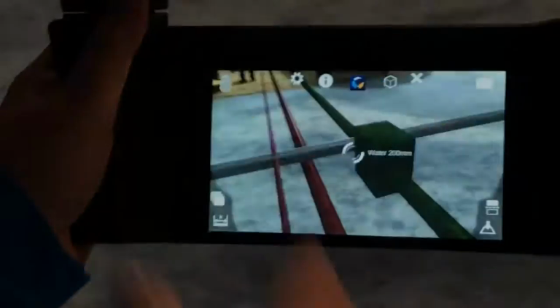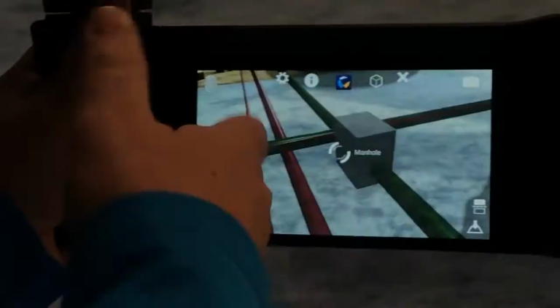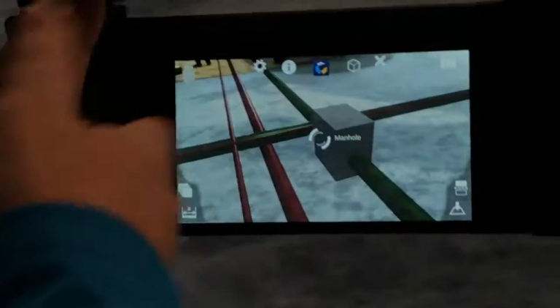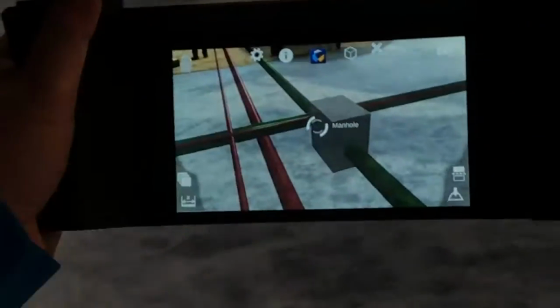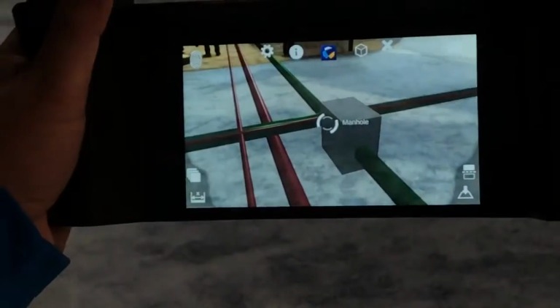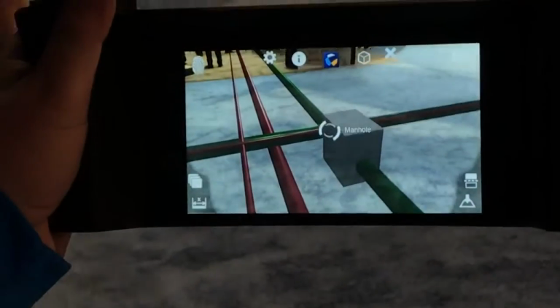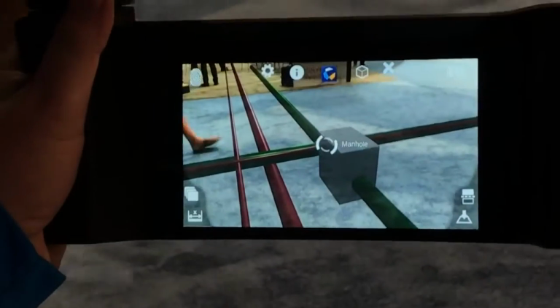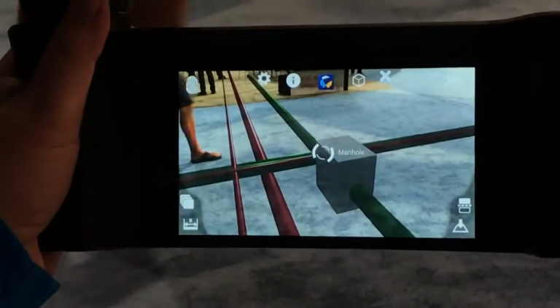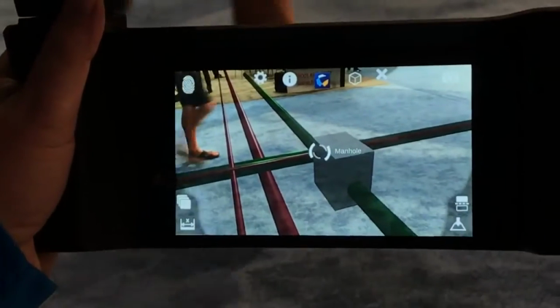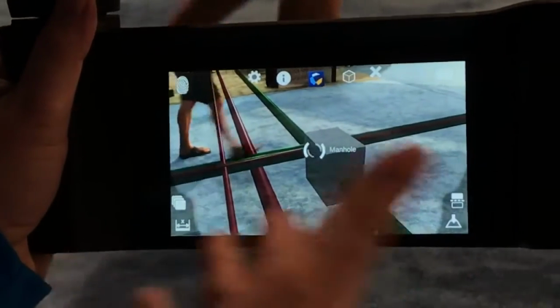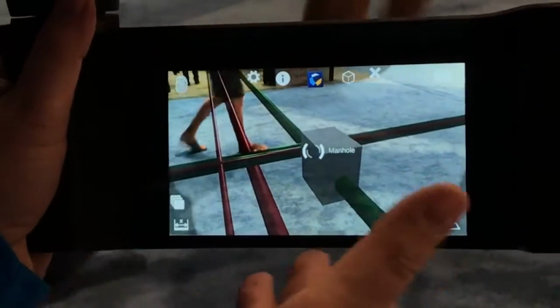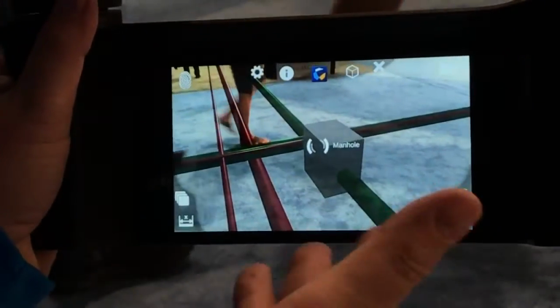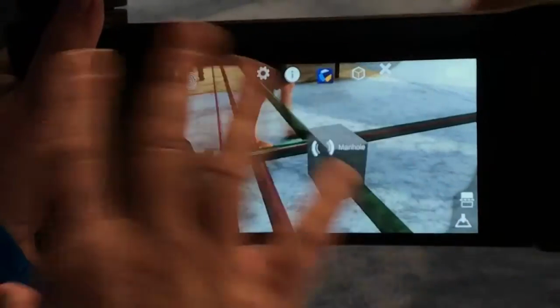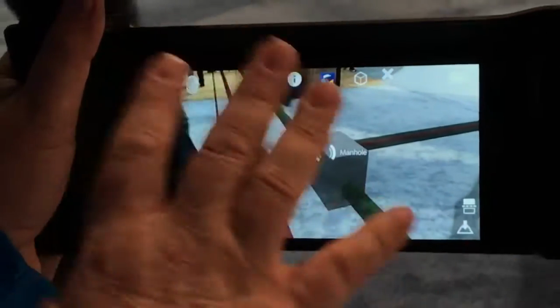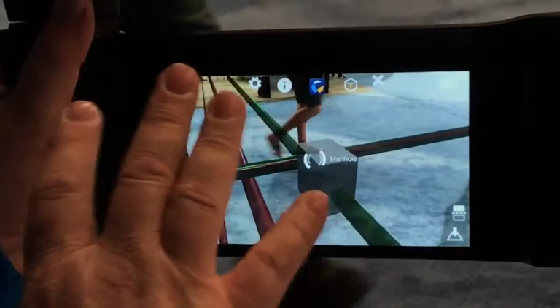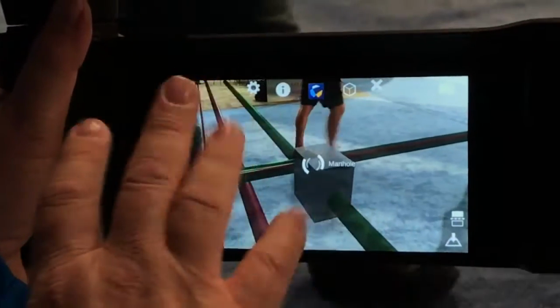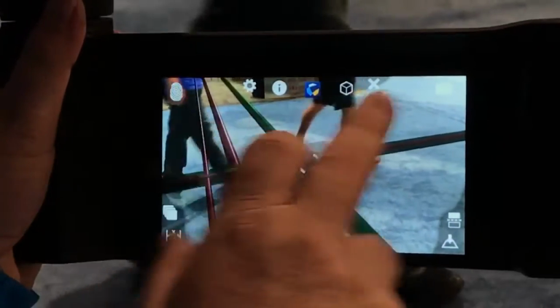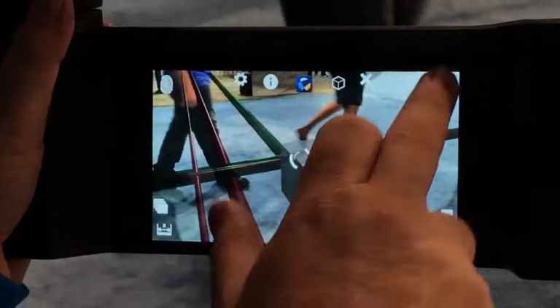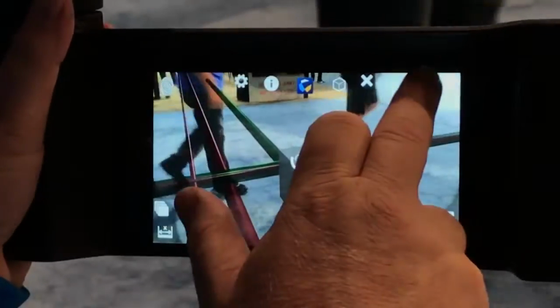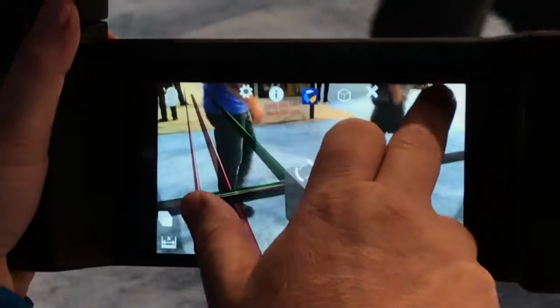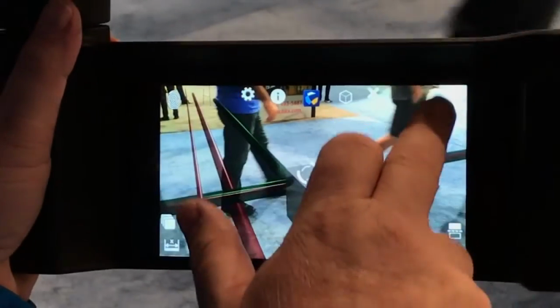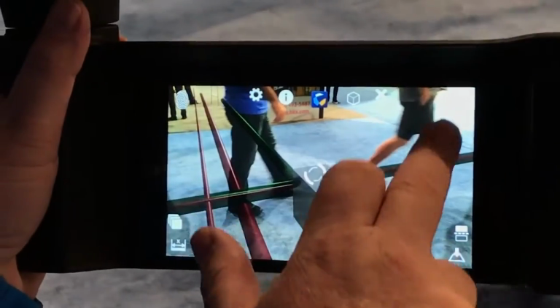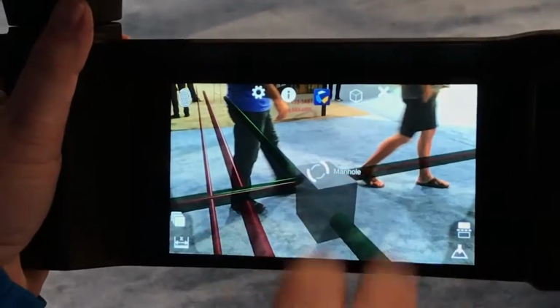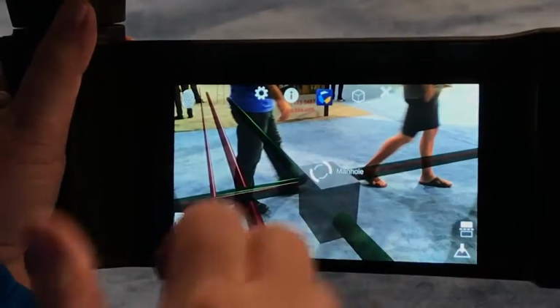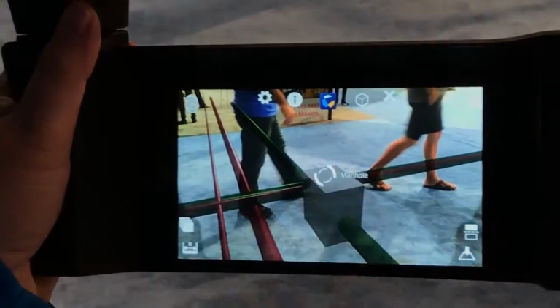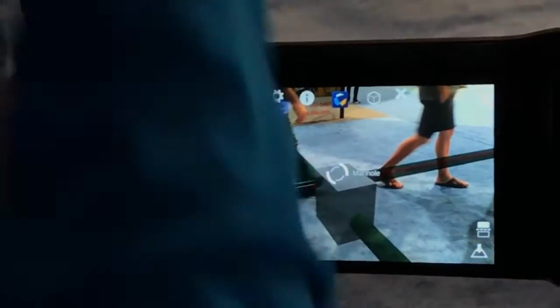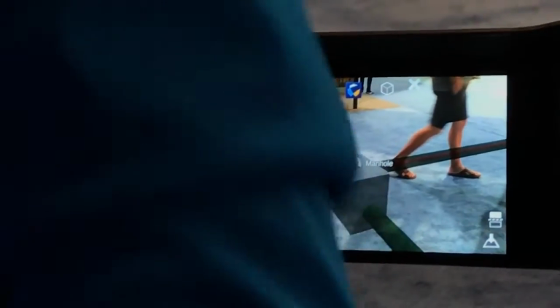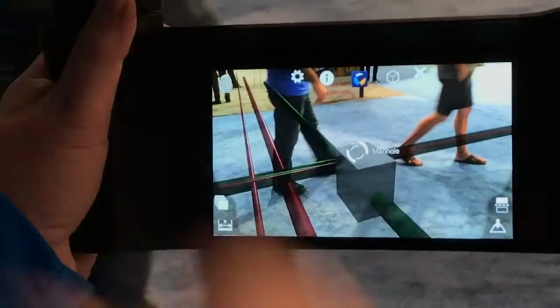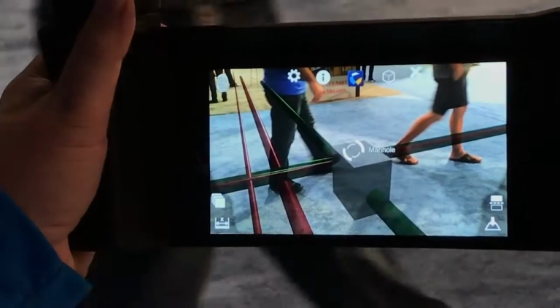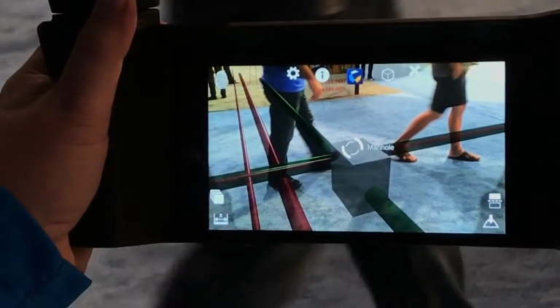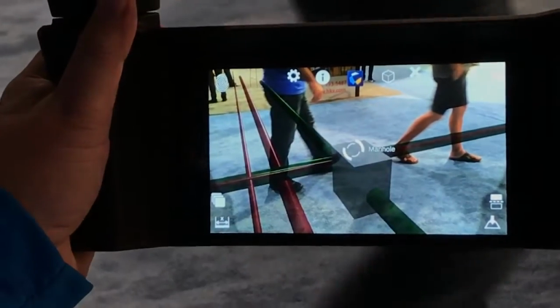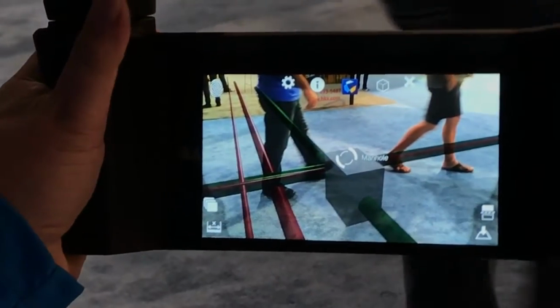Even if I'm looking at that and going, well, actually I think there's going to be an issue — I can take a photo and send that back to the office as well.